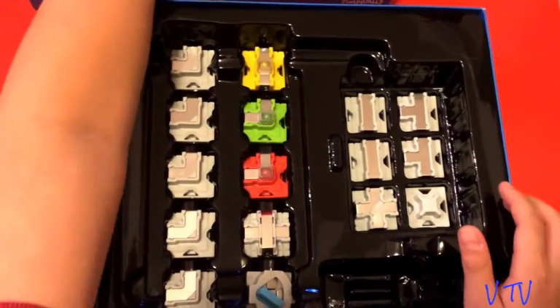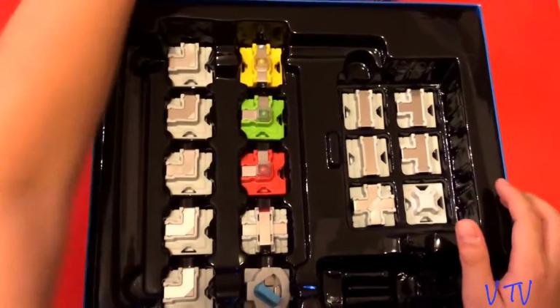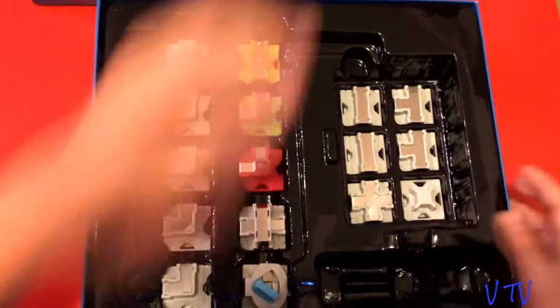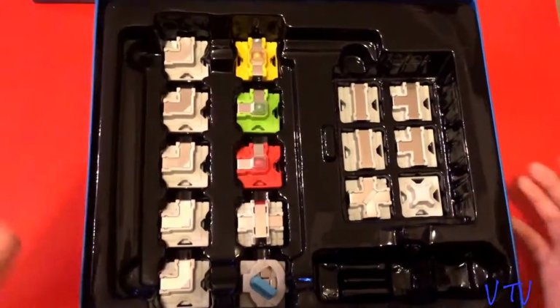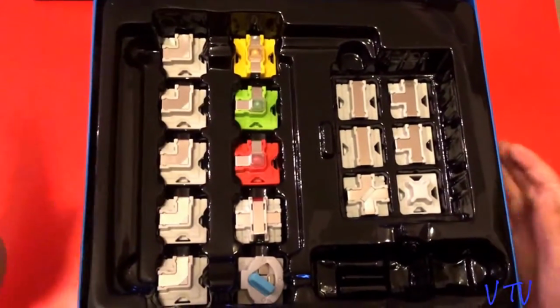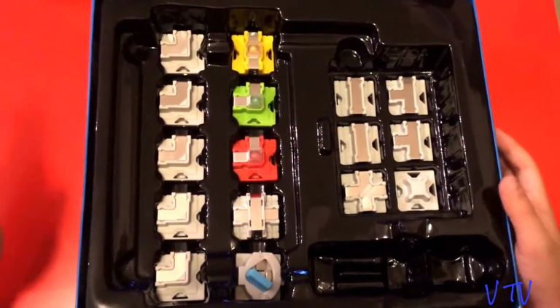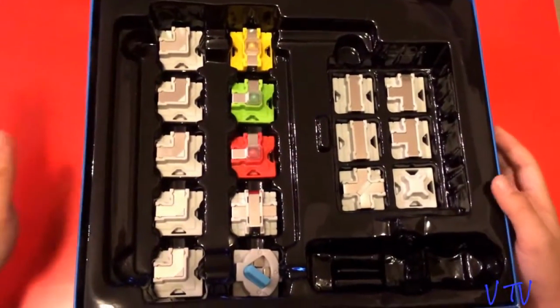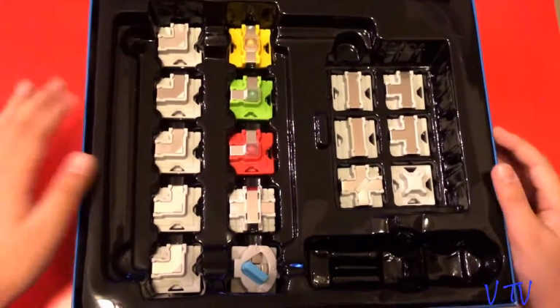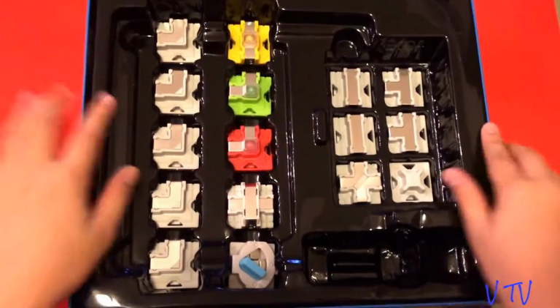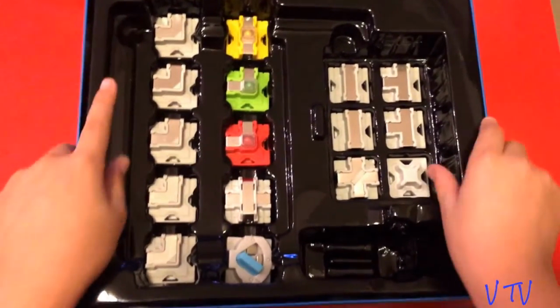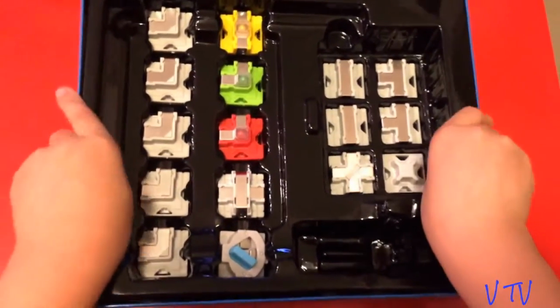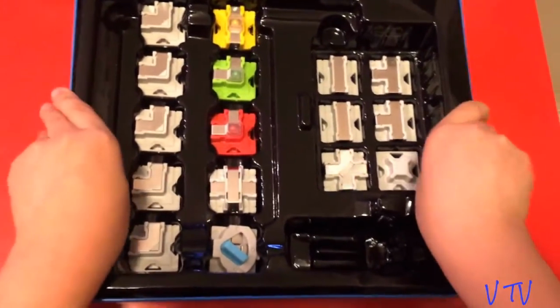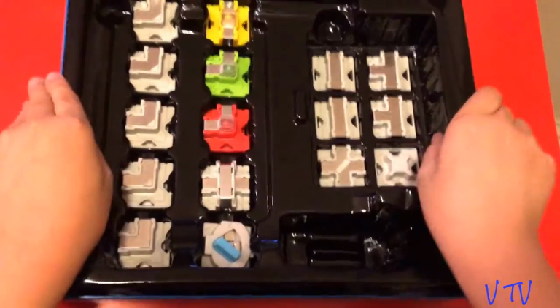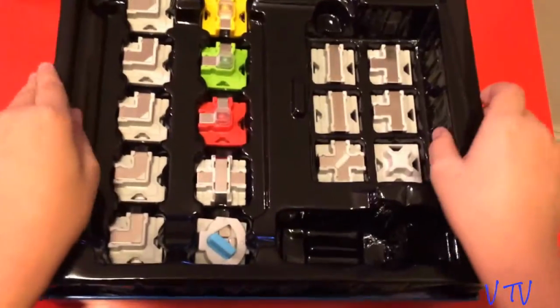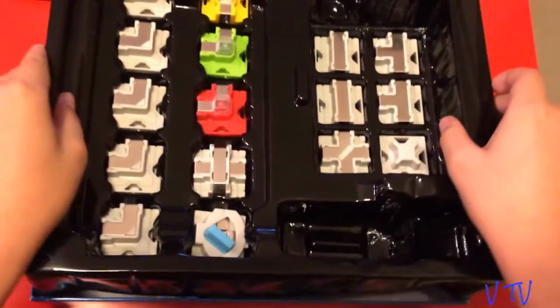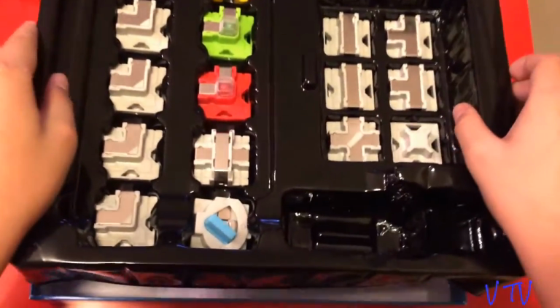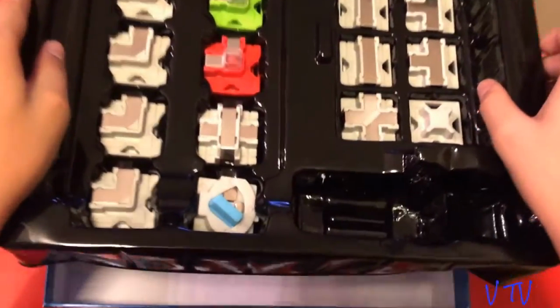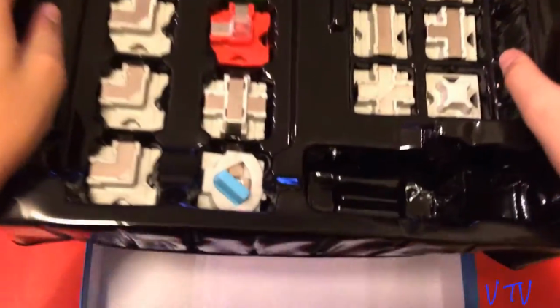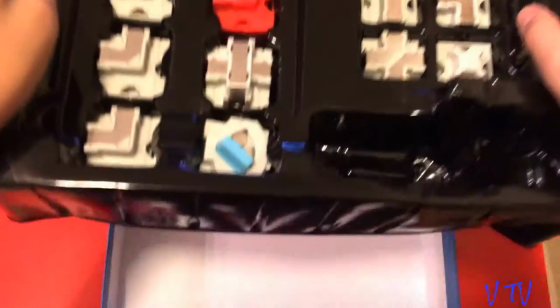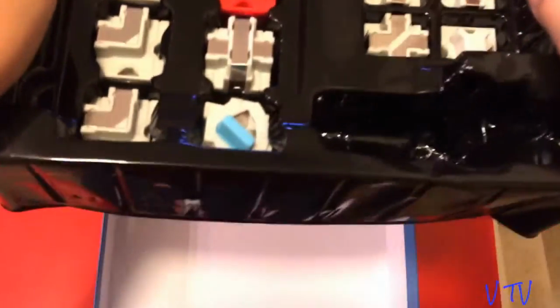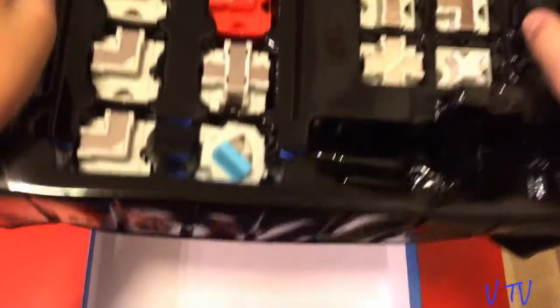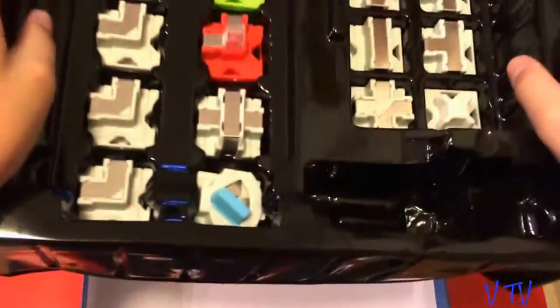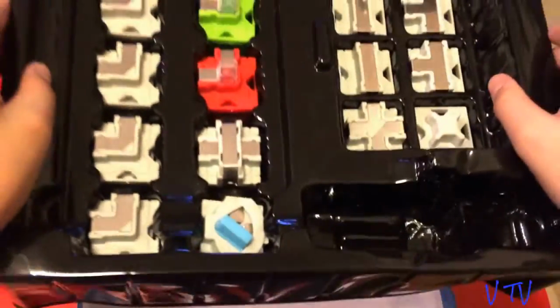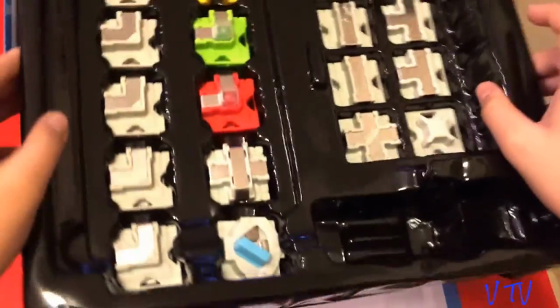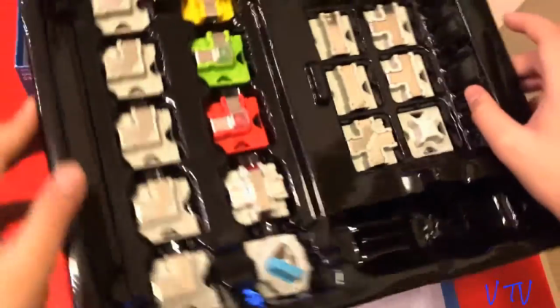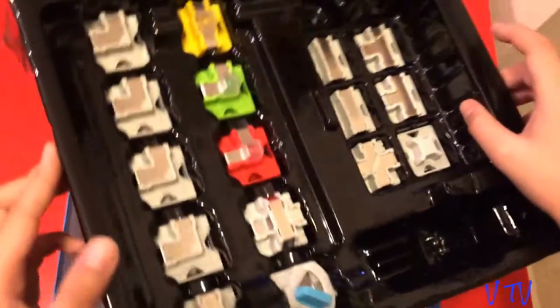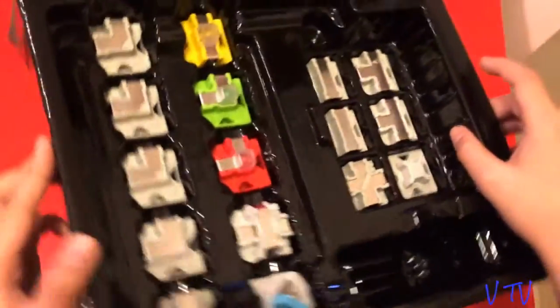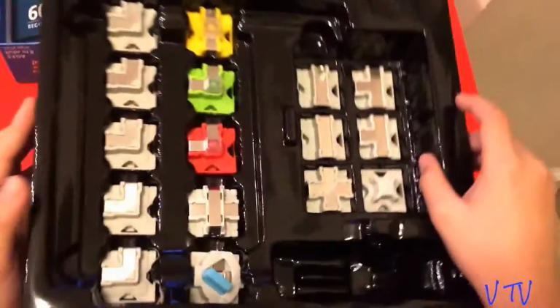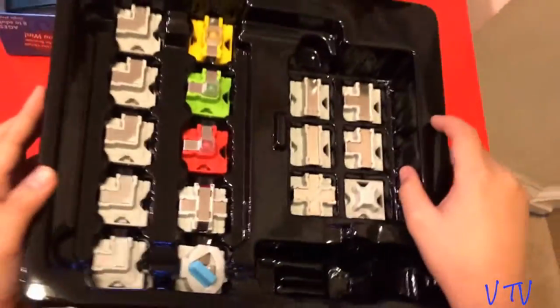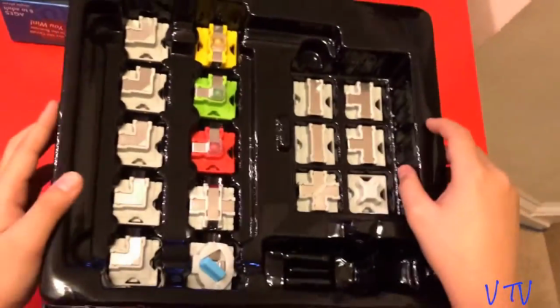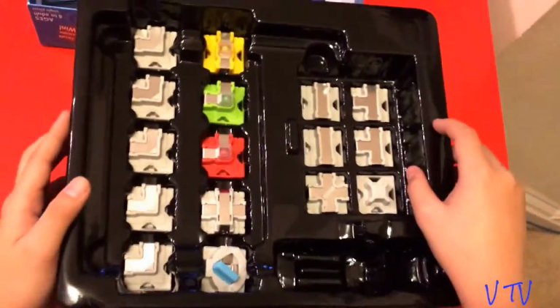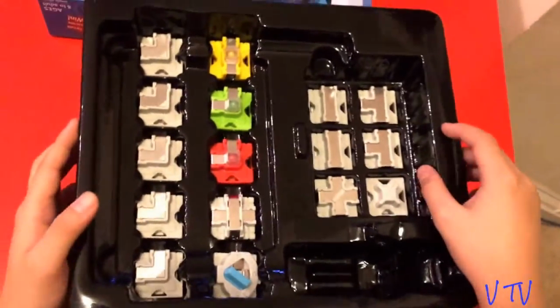This is really good. Let me just have one look under here. Yep, there's nothing under here.